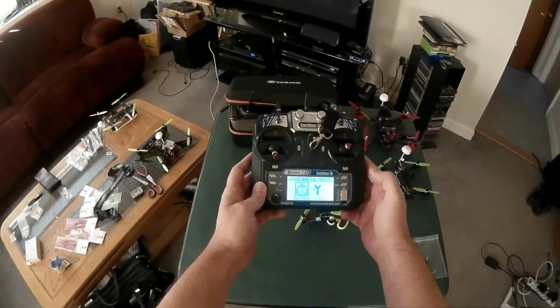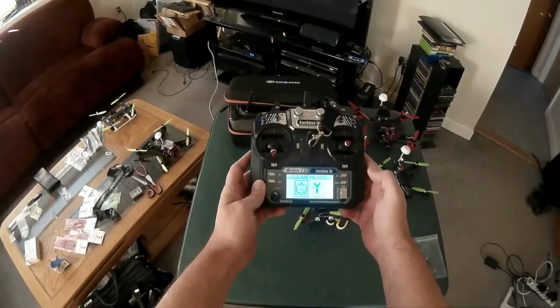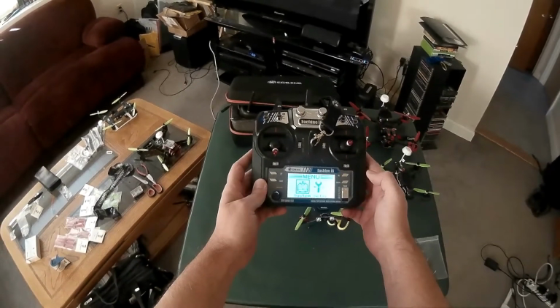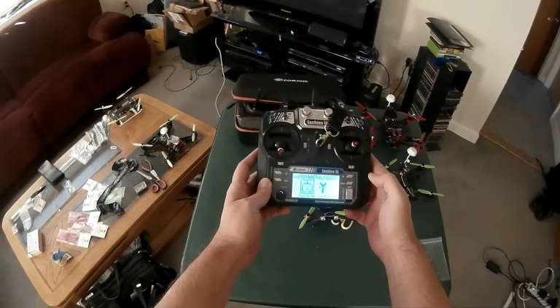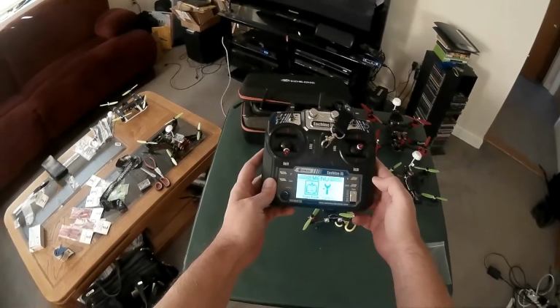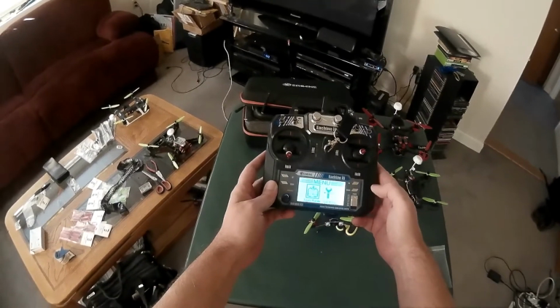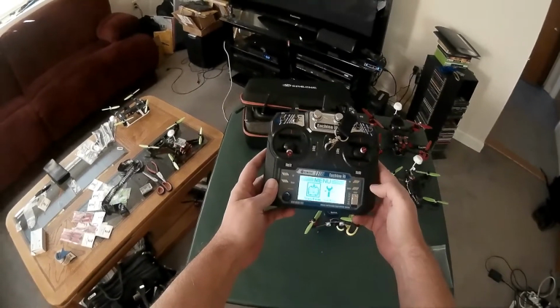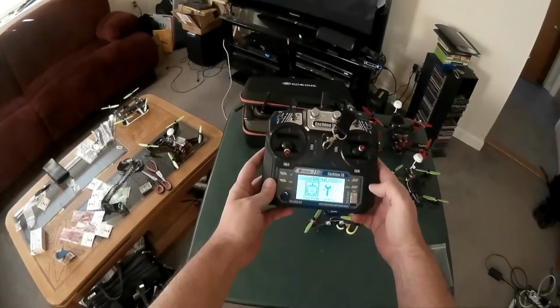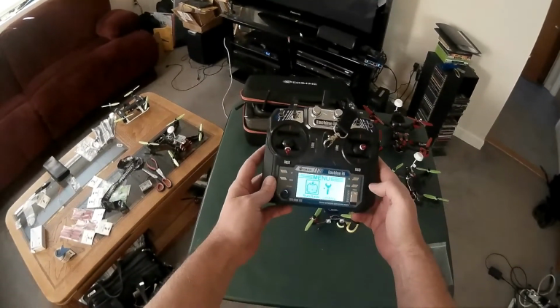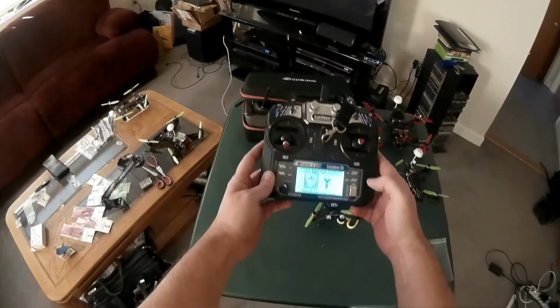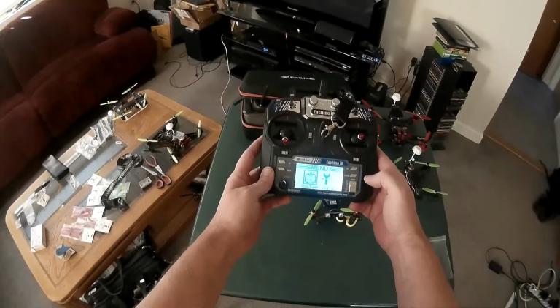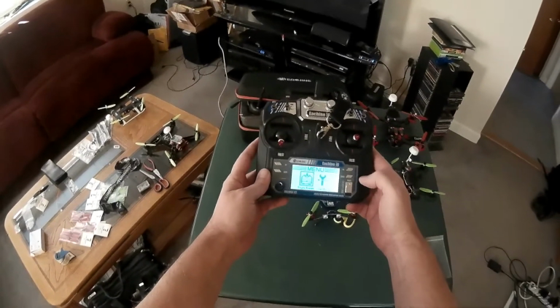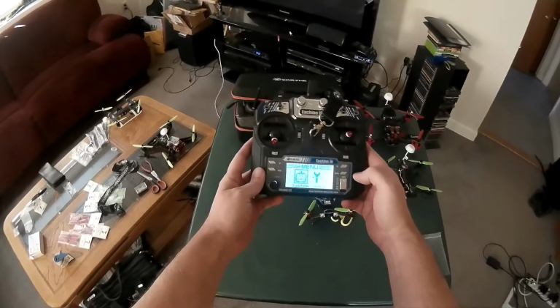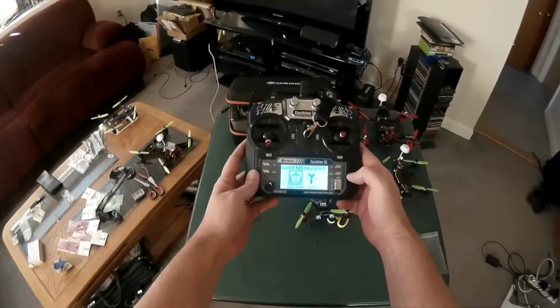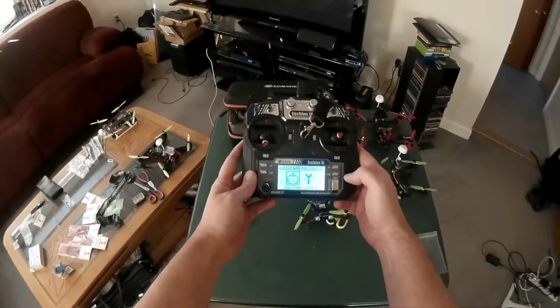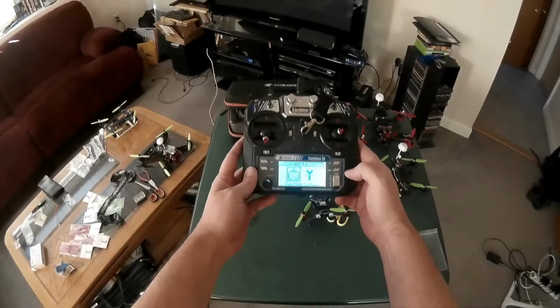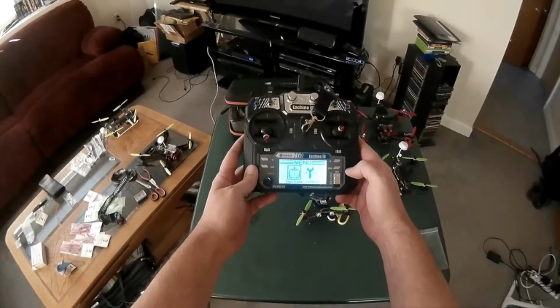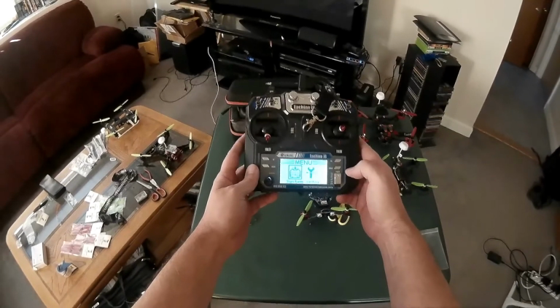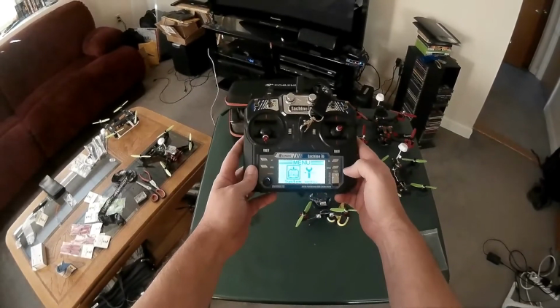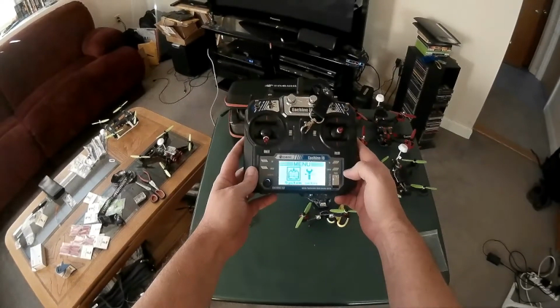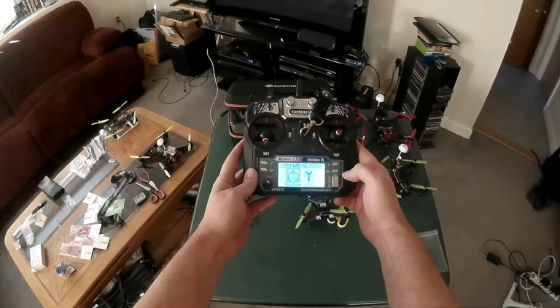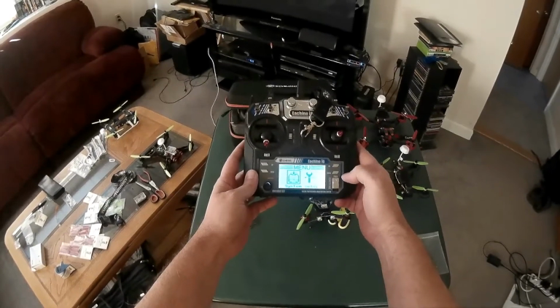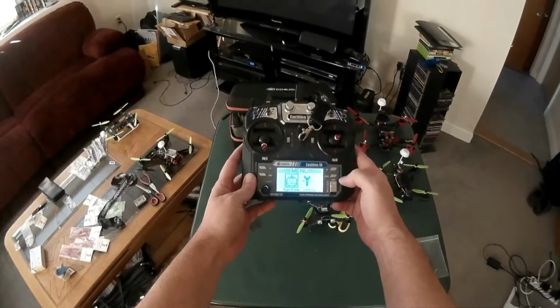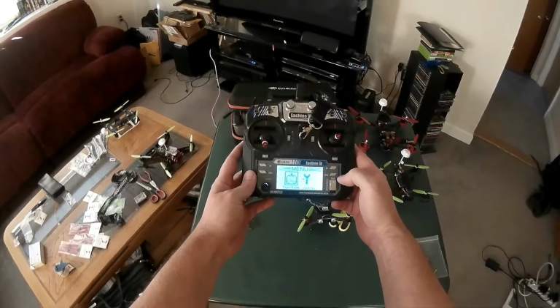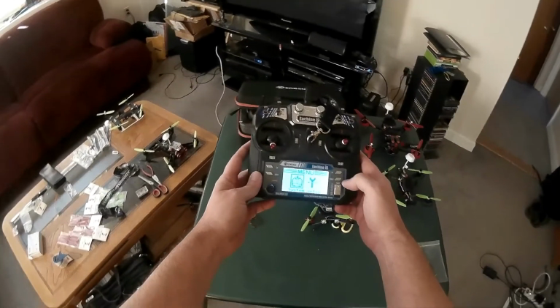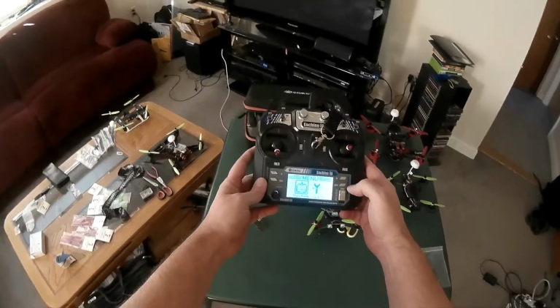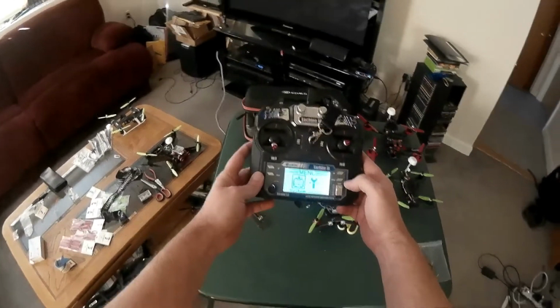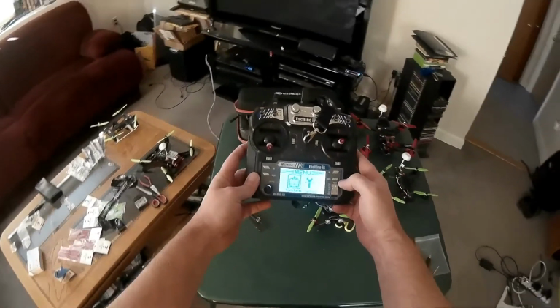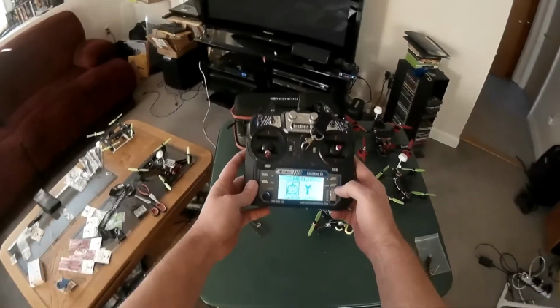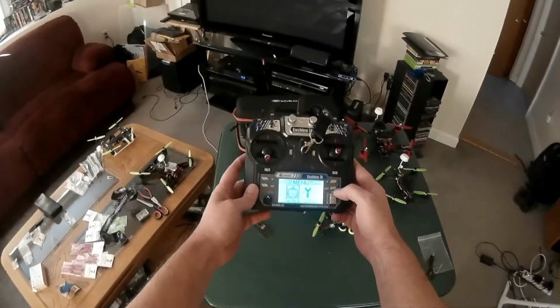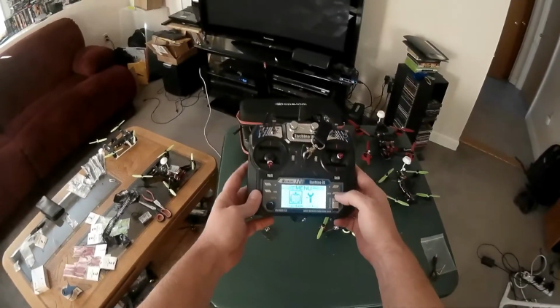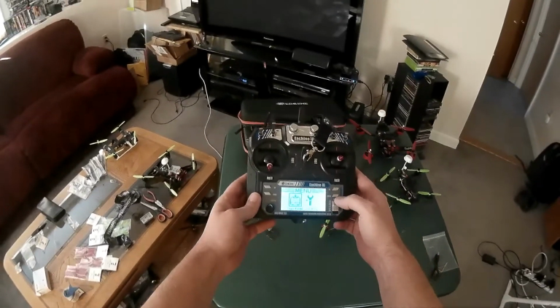So that's it for this one. Hopefully I'll have something soon for you around the Assassin. Take it easy, thanks for watching.